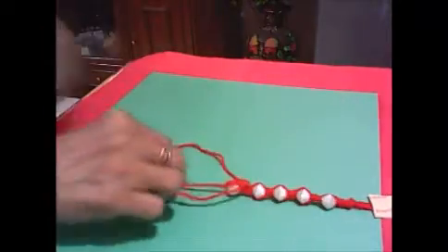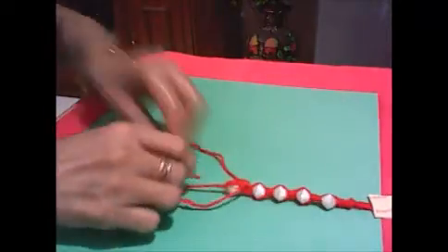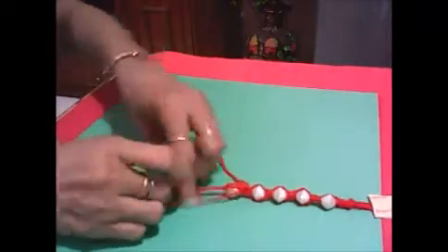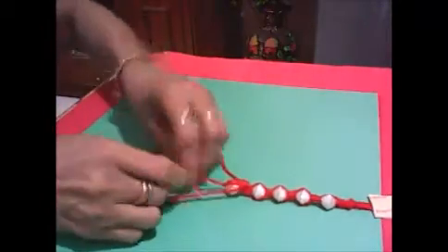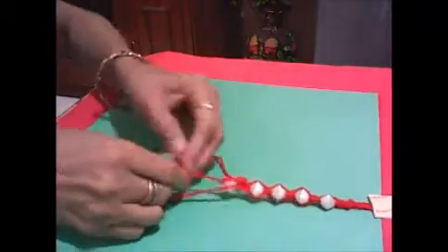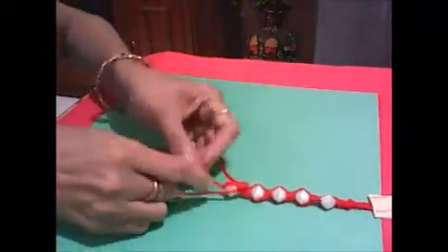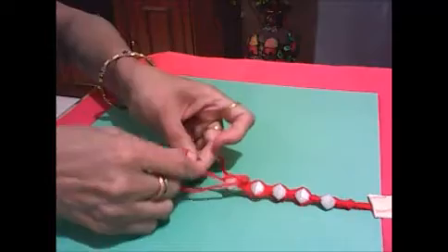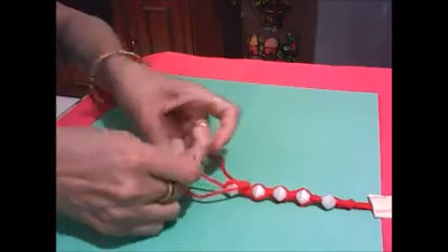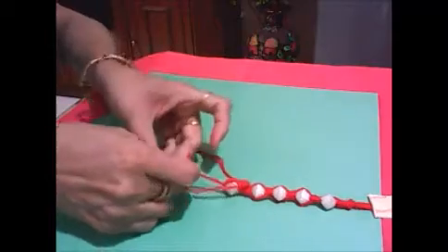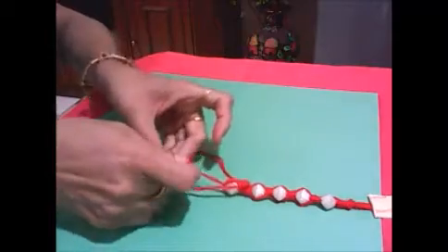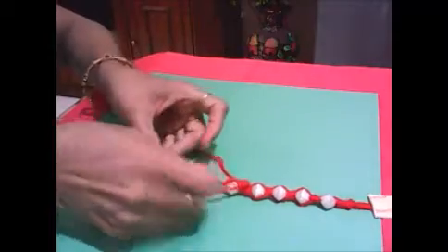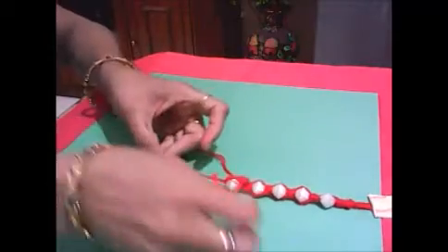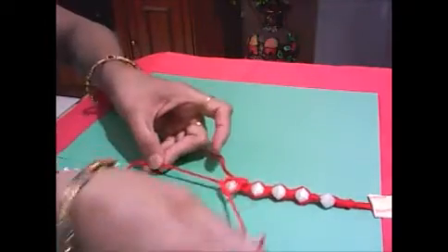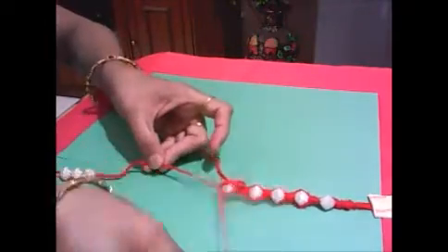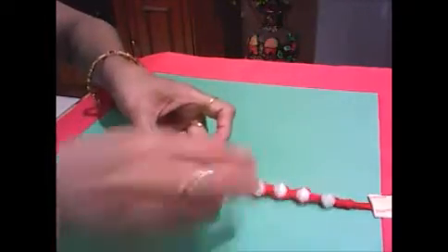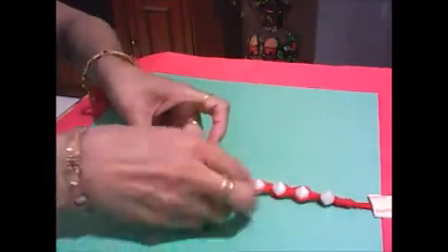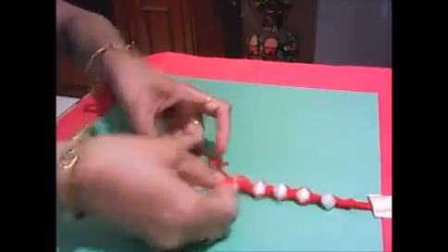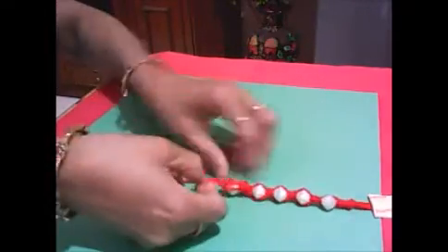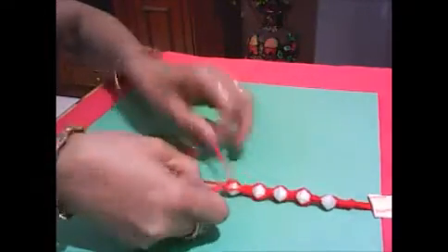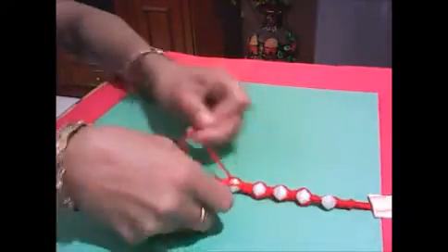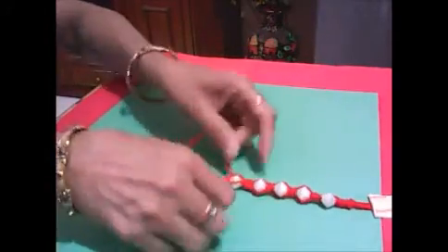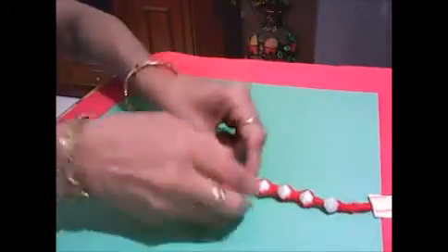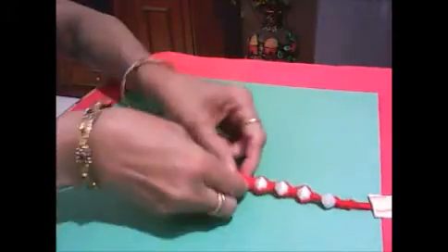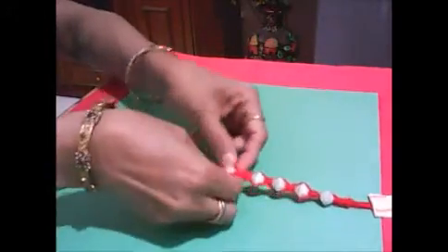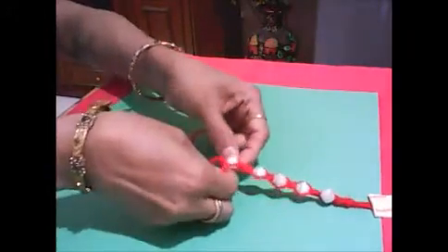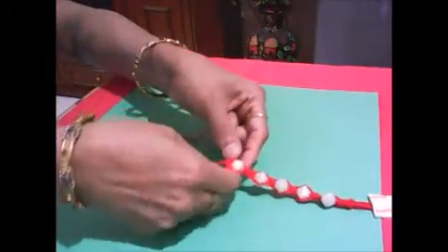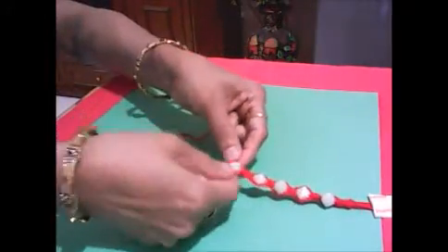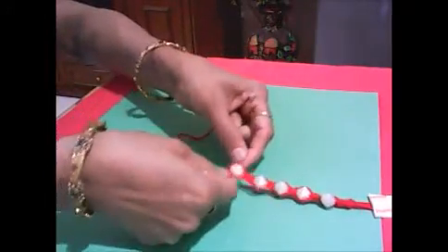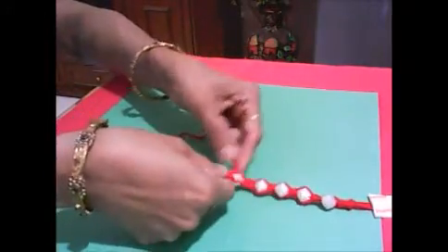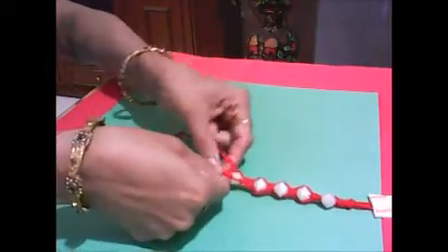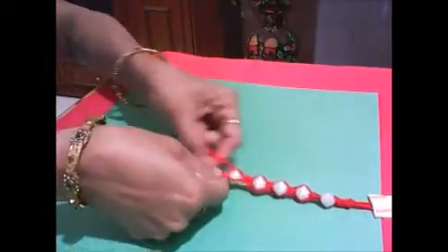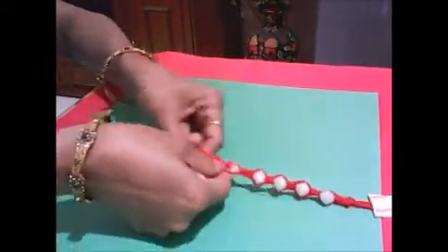Repeat the process for all the pearls and your friendship band will be ready.